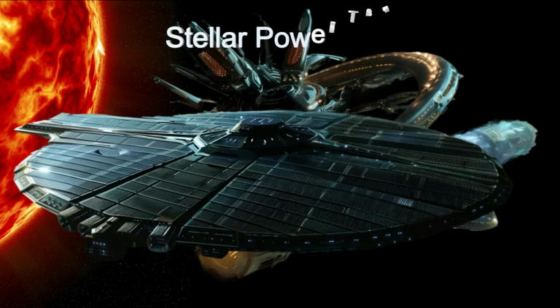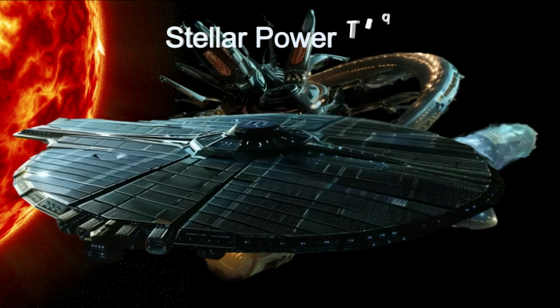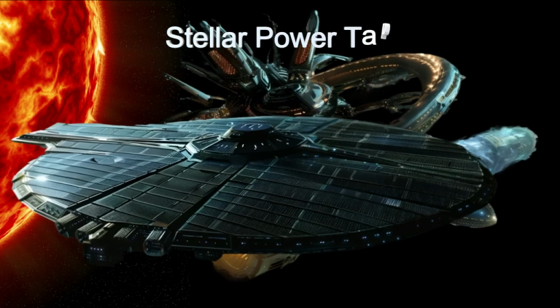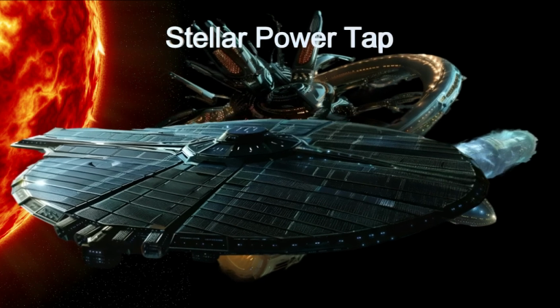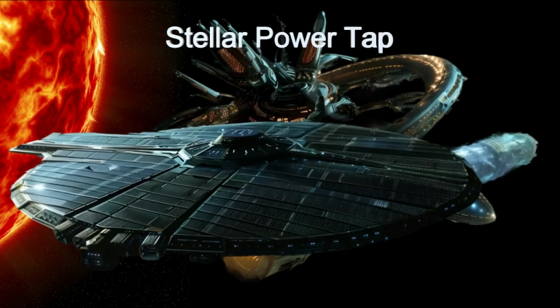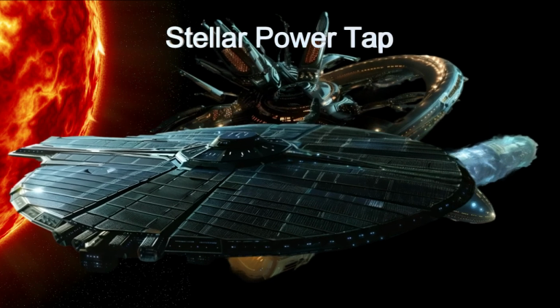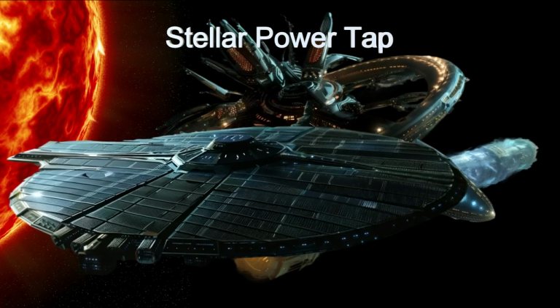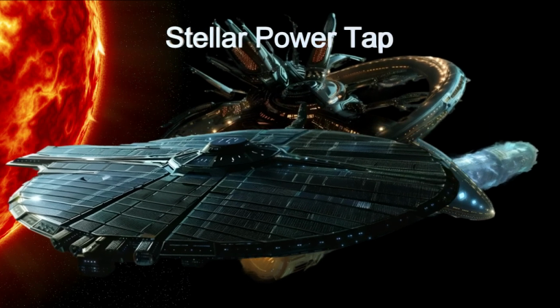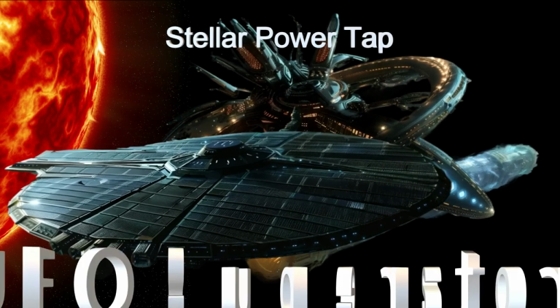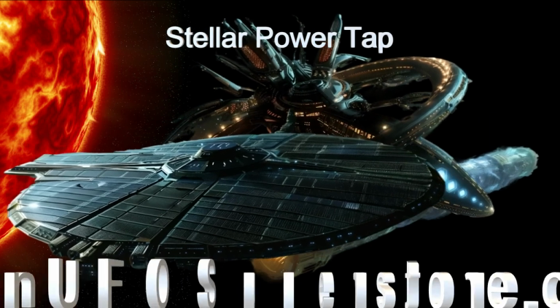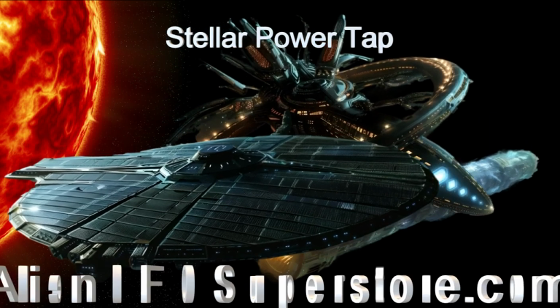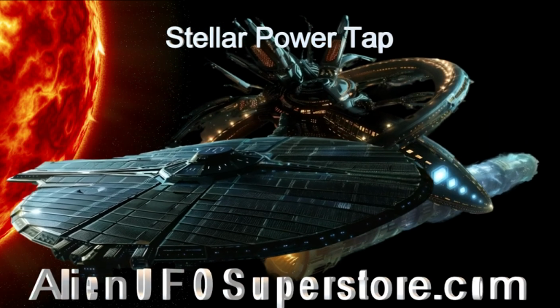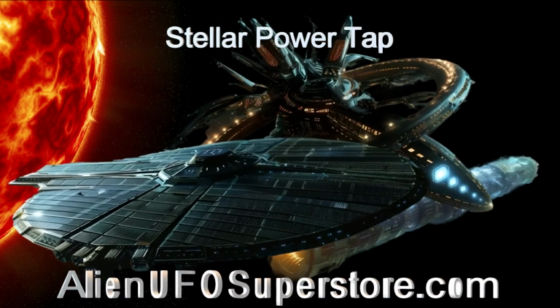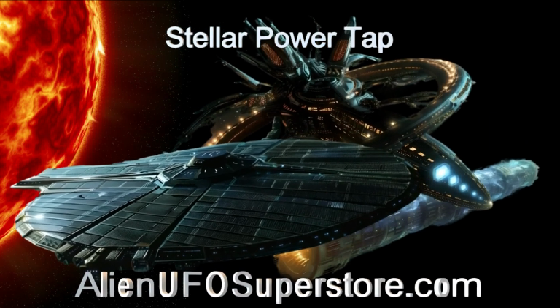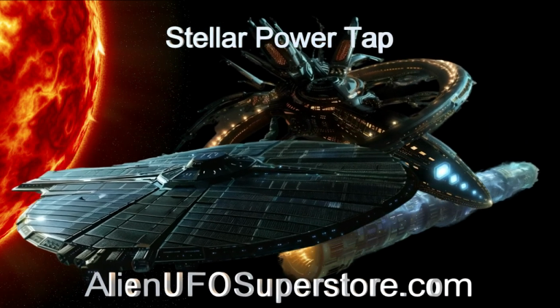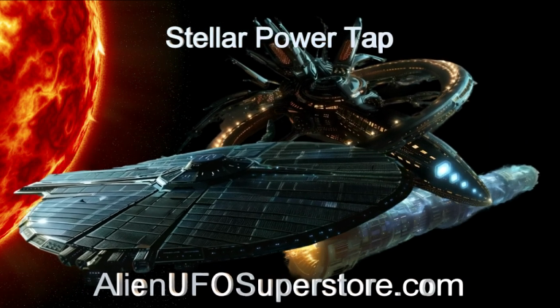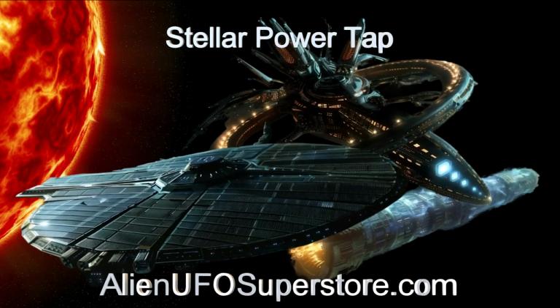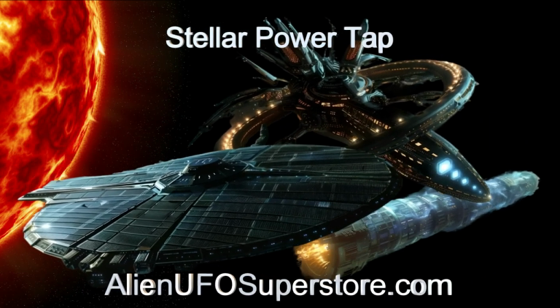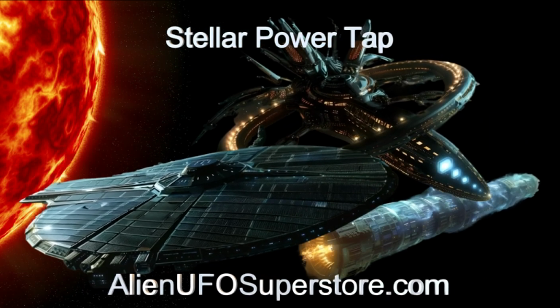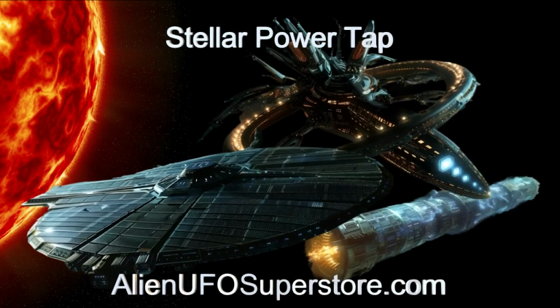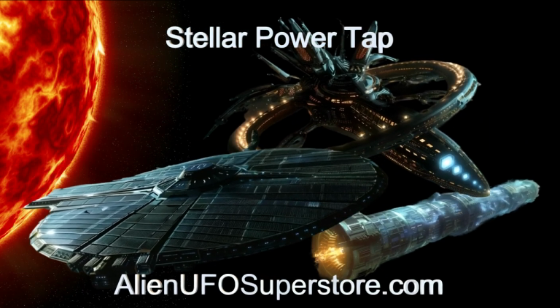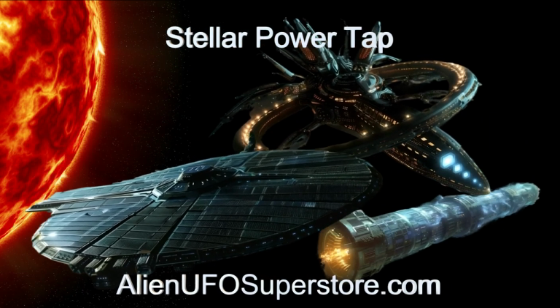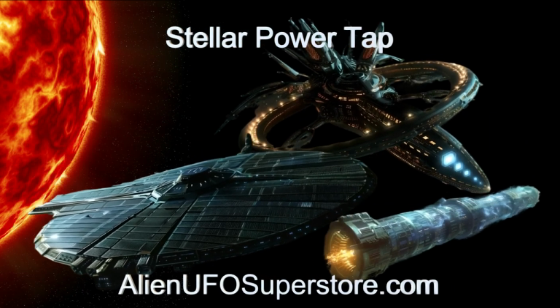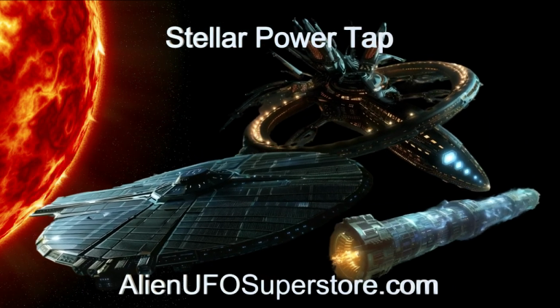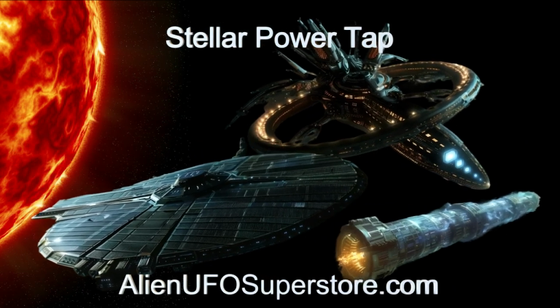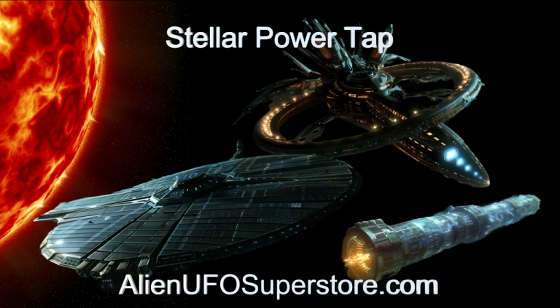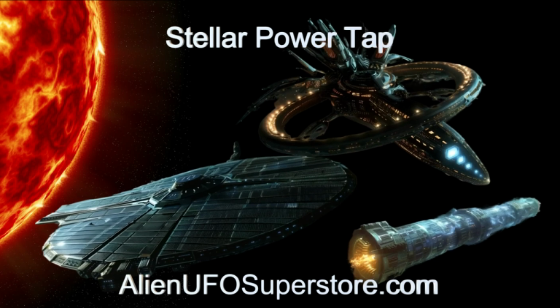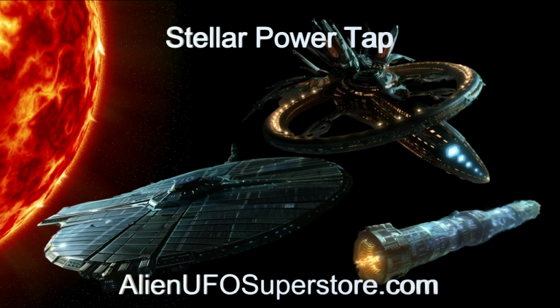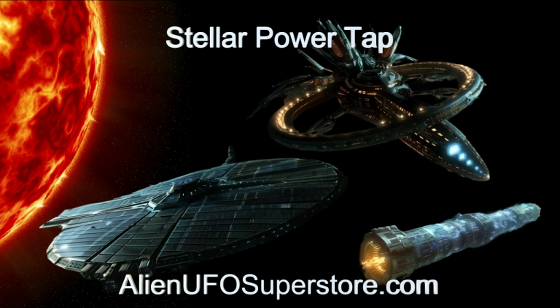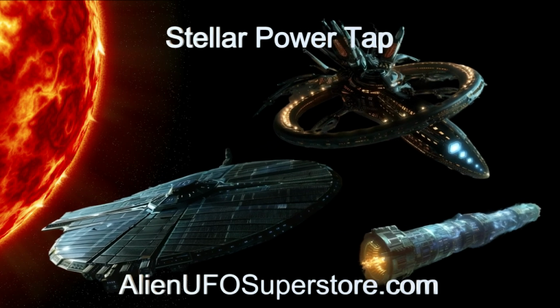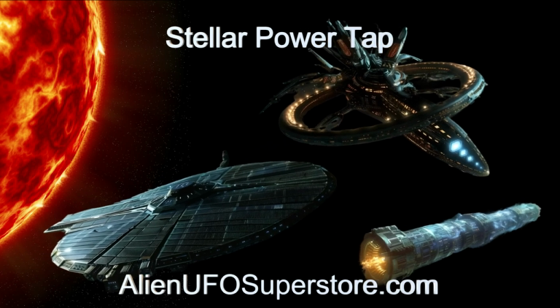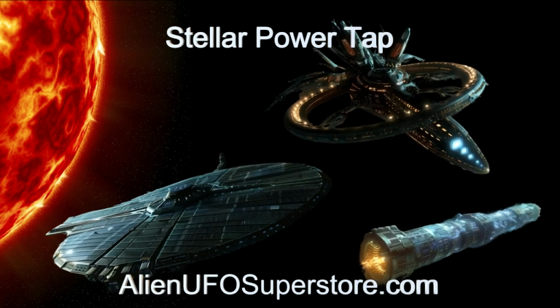Experience the awe-inspiring StellarTap. More information awaits you in the description.